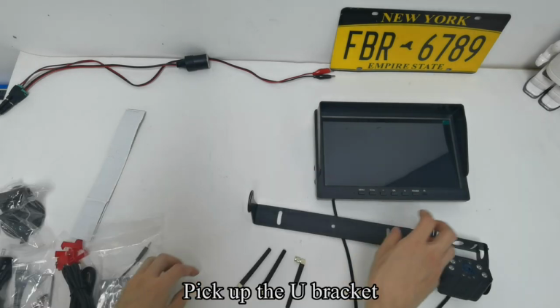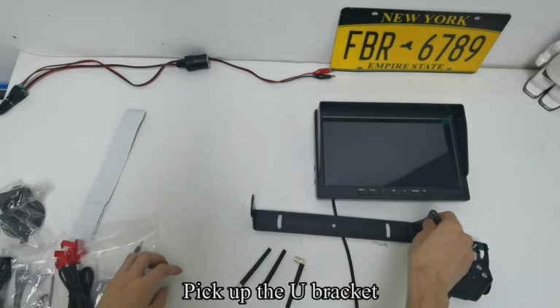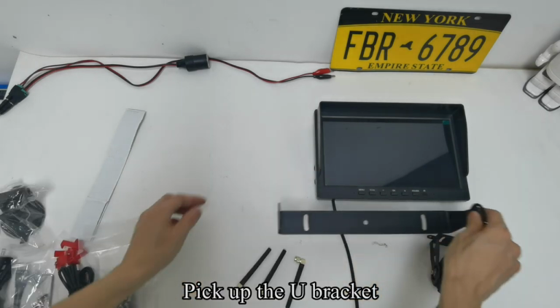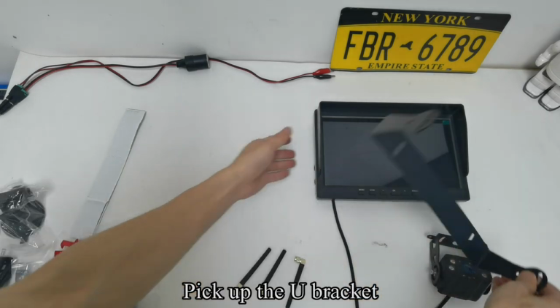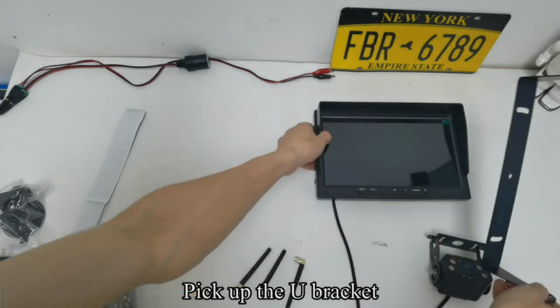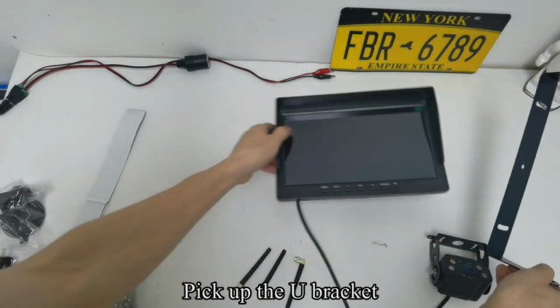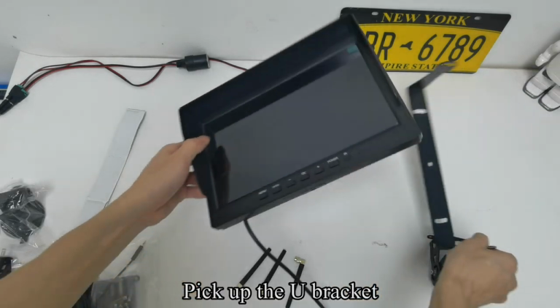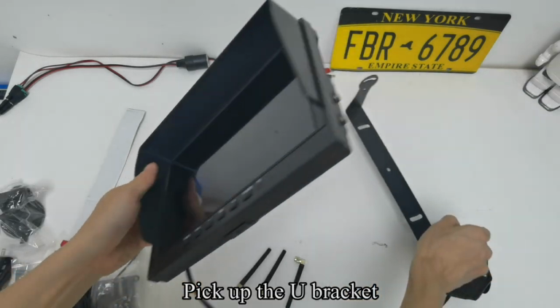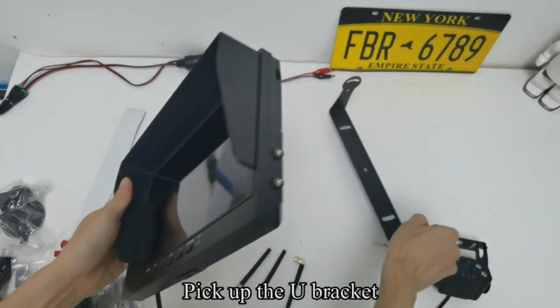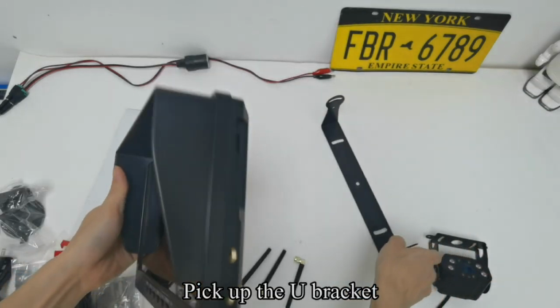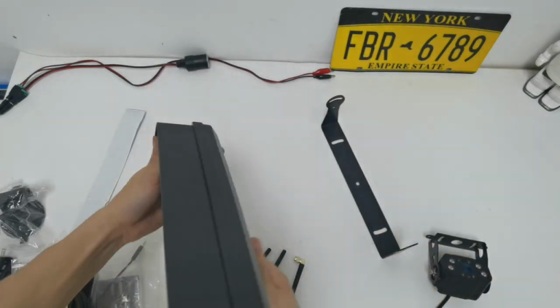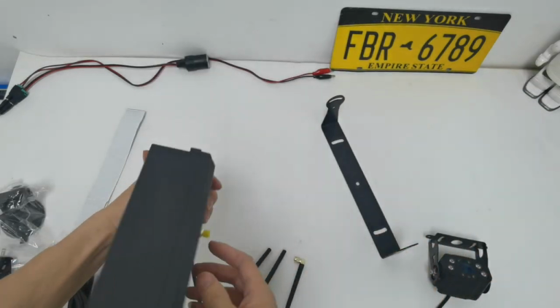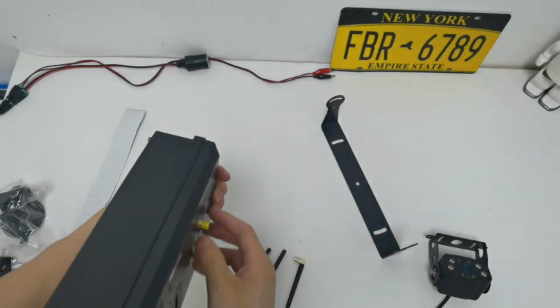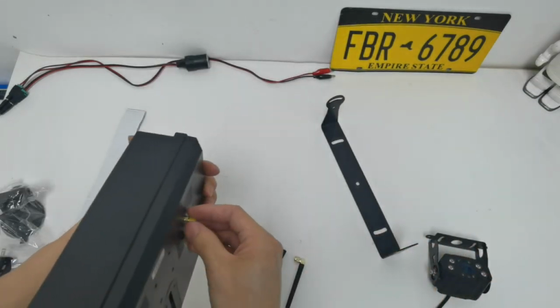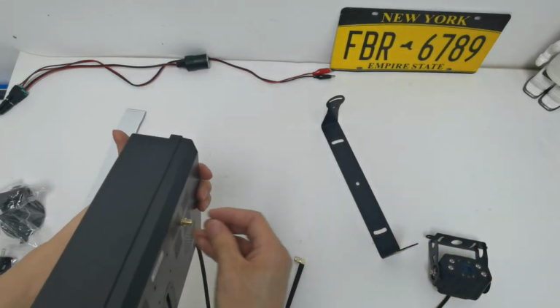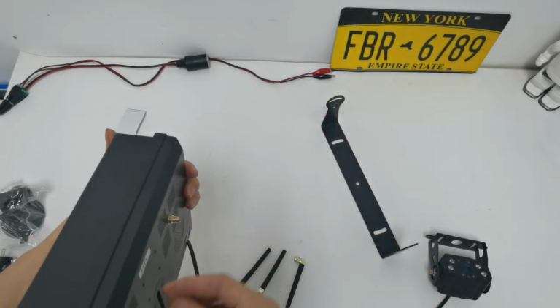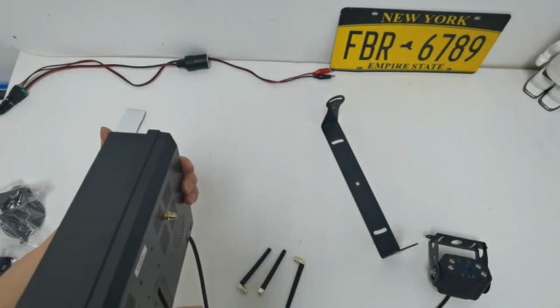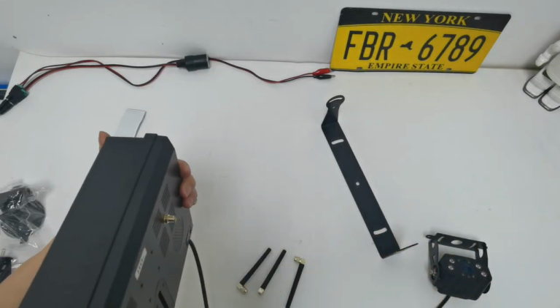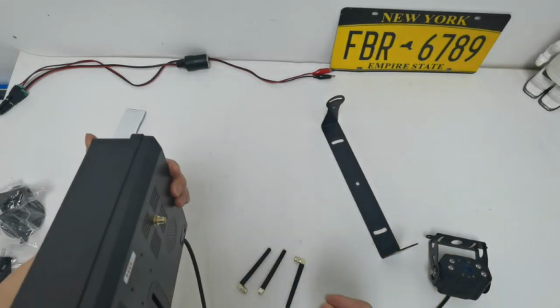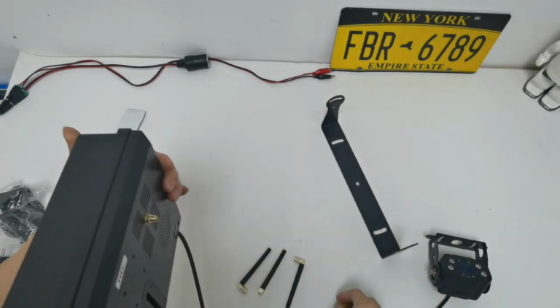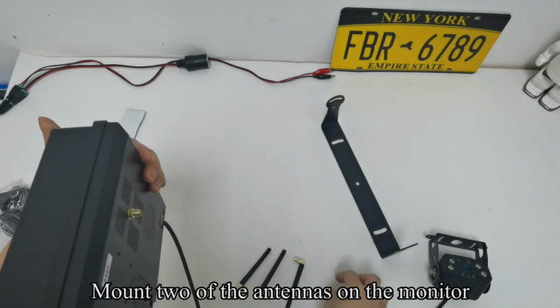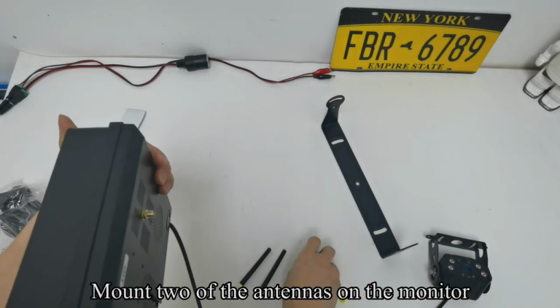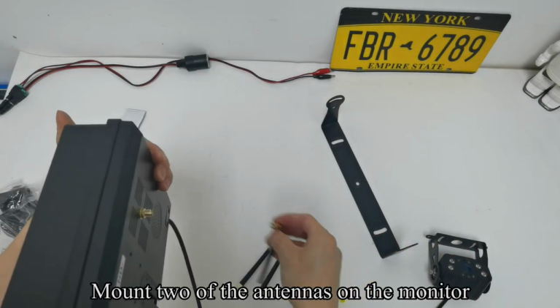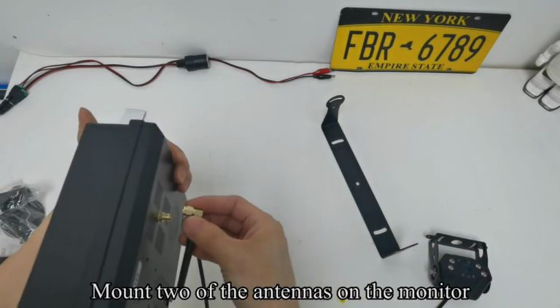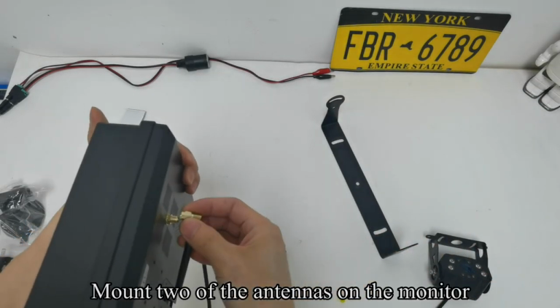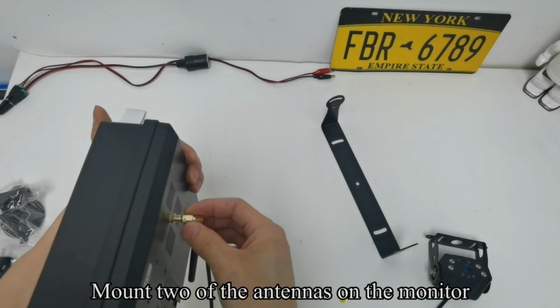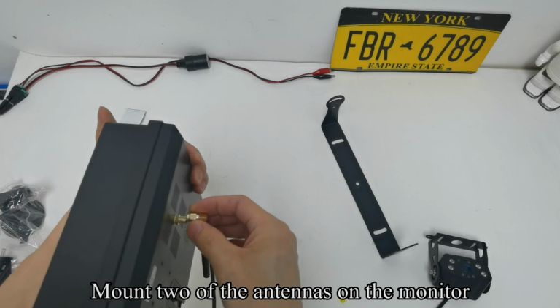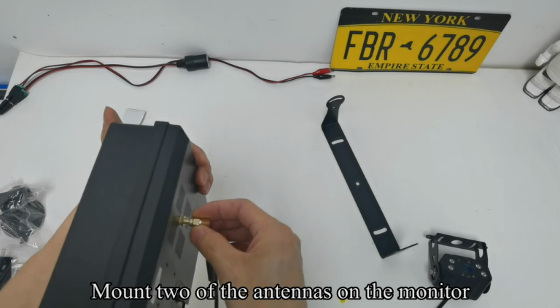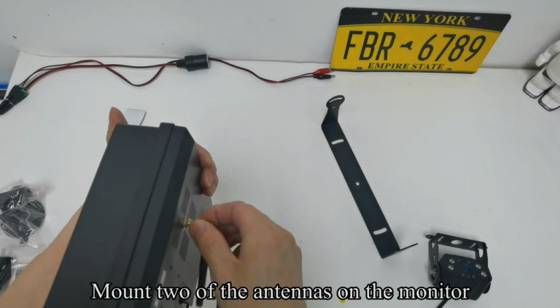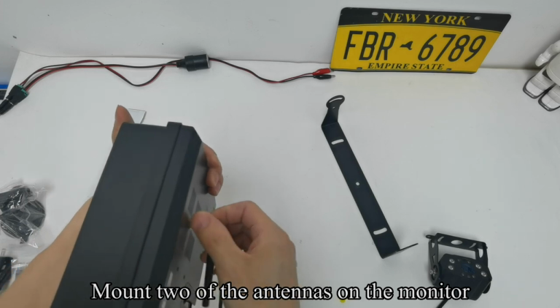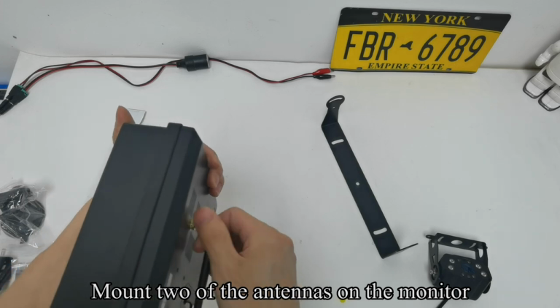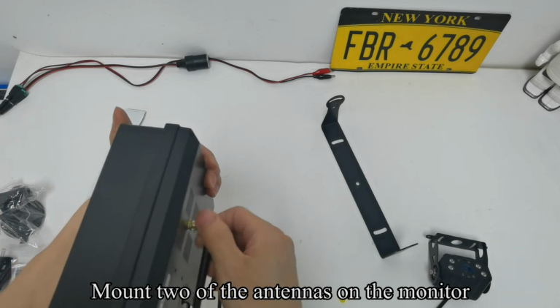Pick out the U-bracket and mount 2 of the antennas on the monitor.